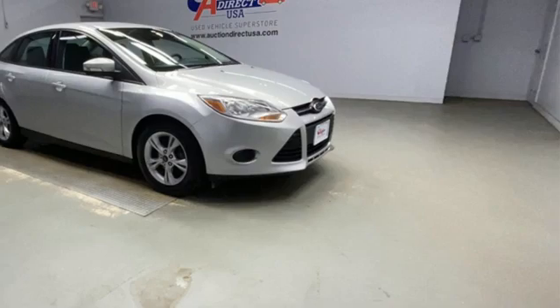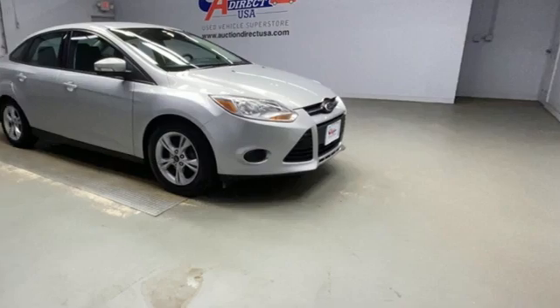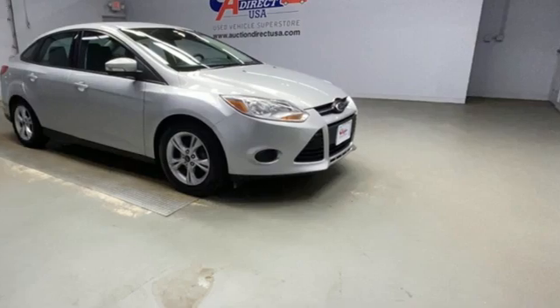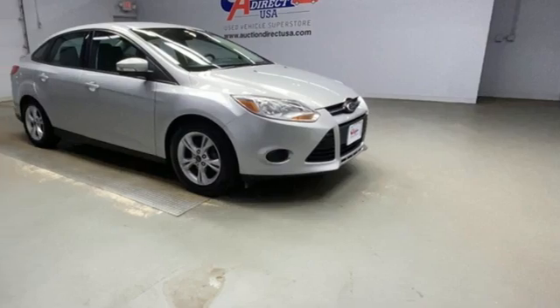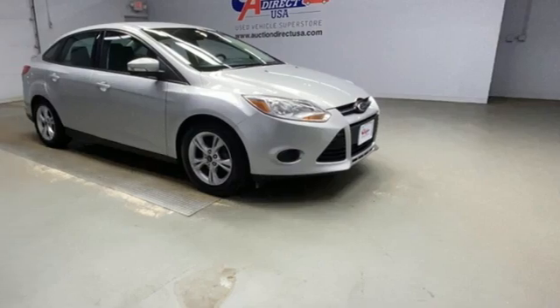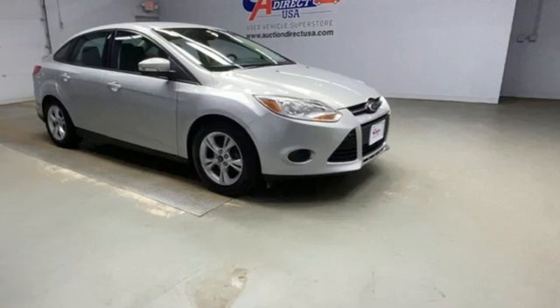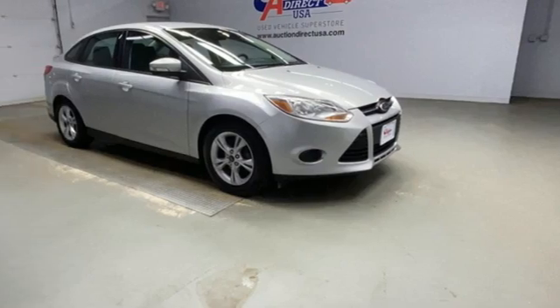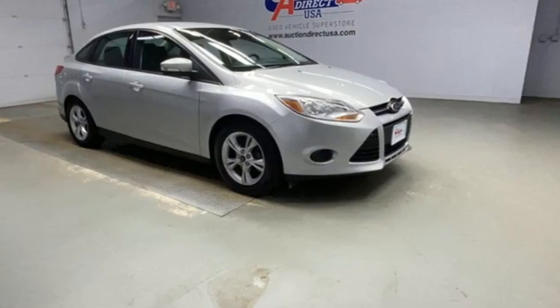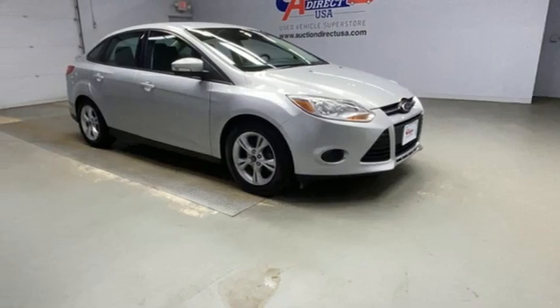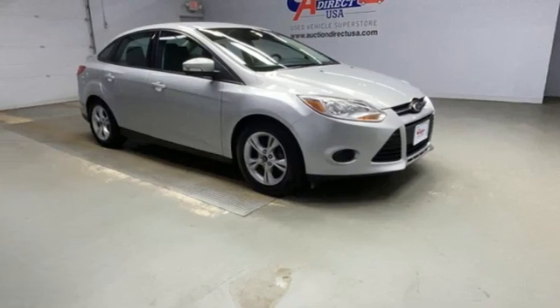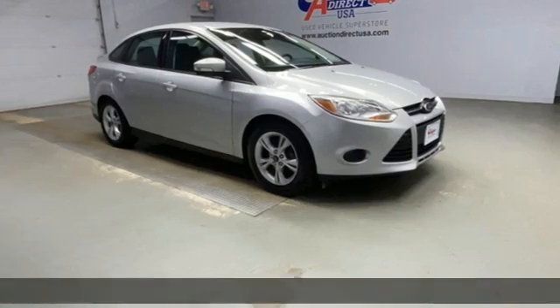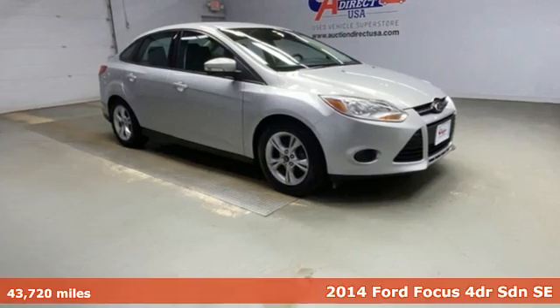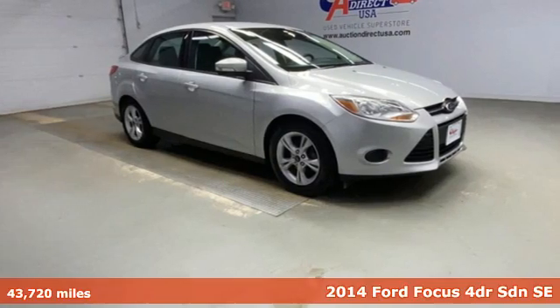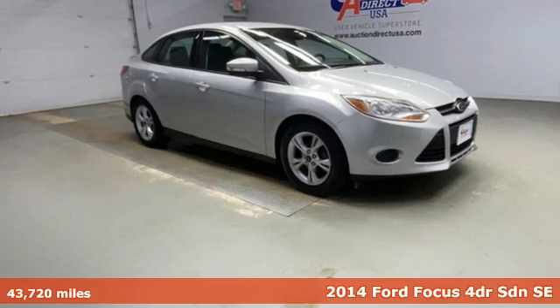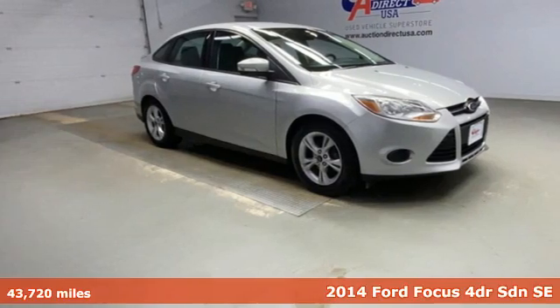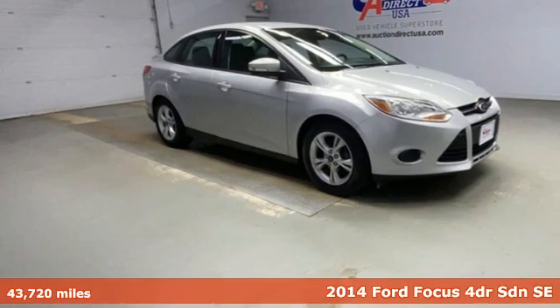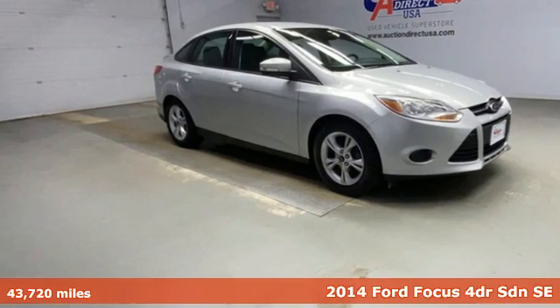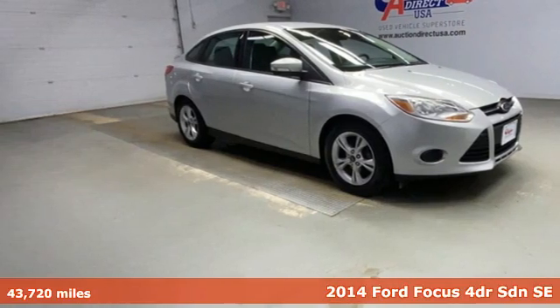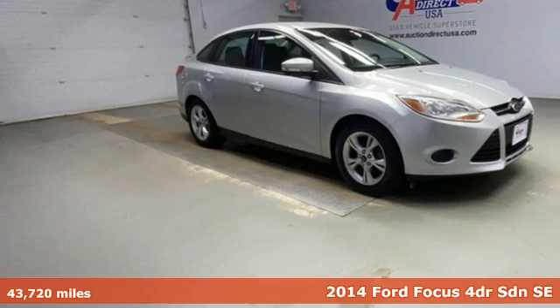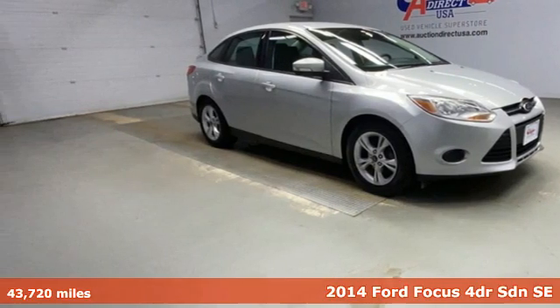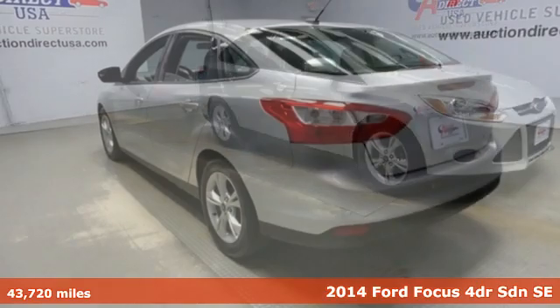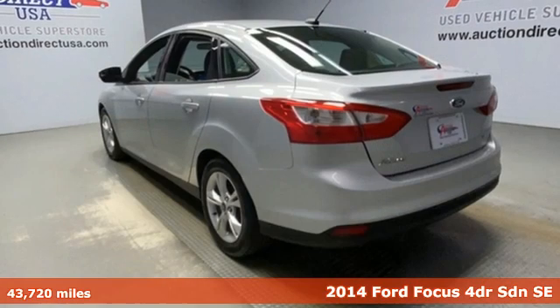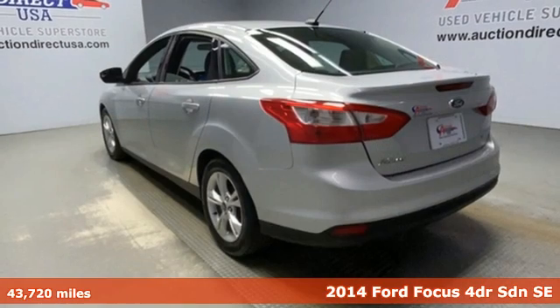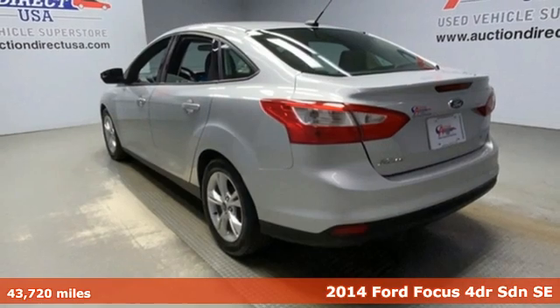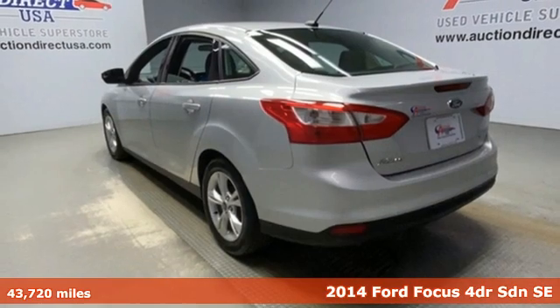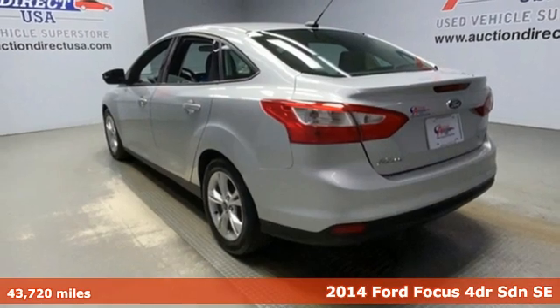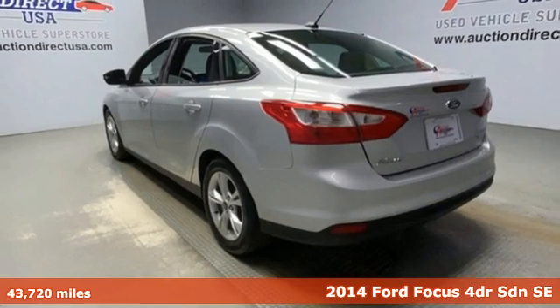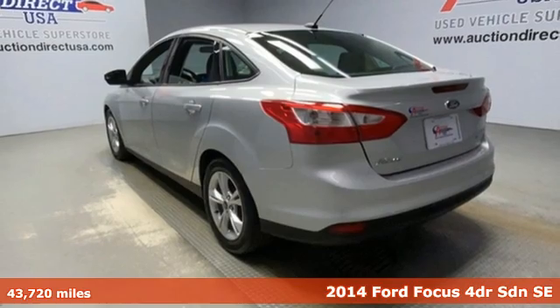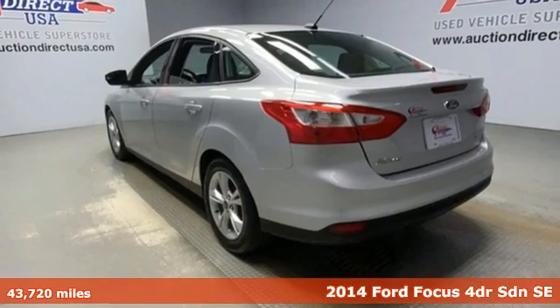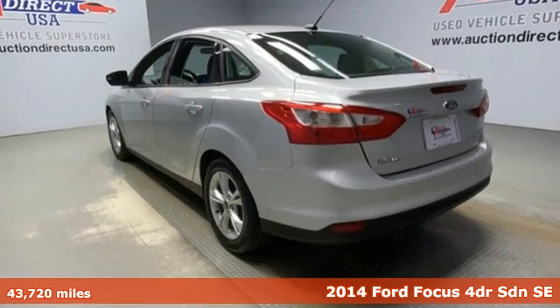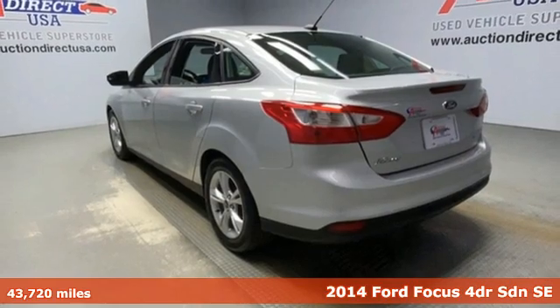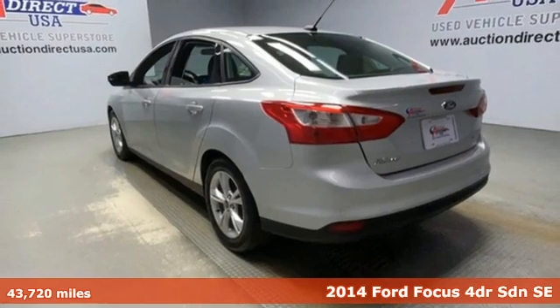Here's a 2014 Ford Focus. Built on tradition, built to last. Ford.